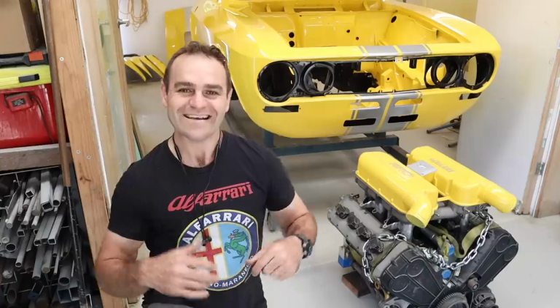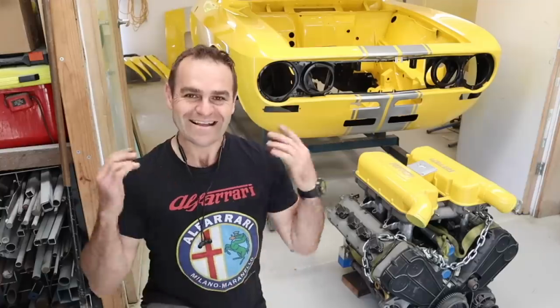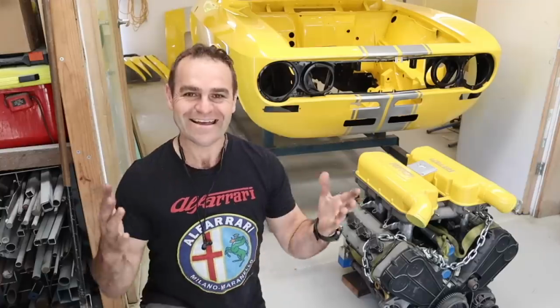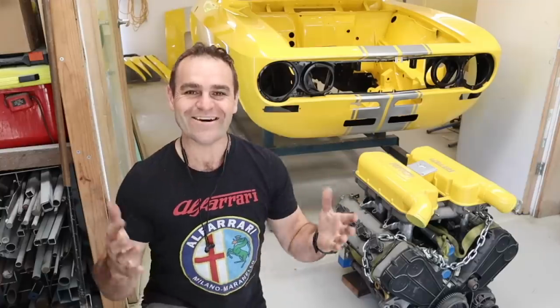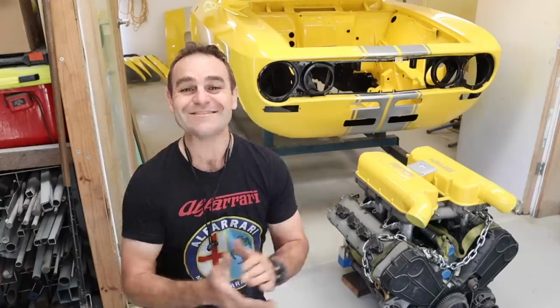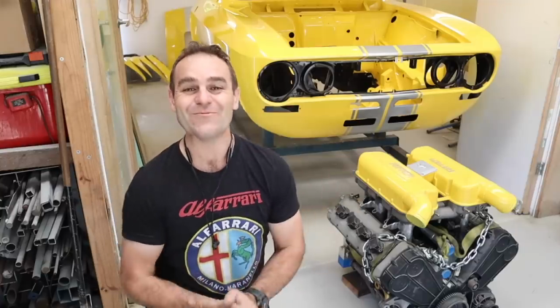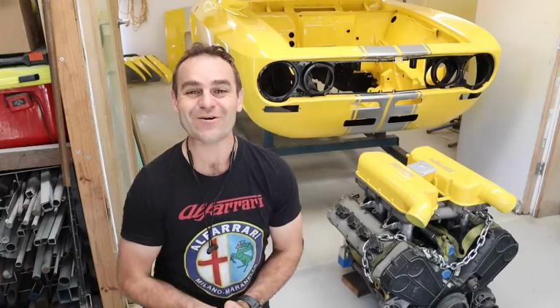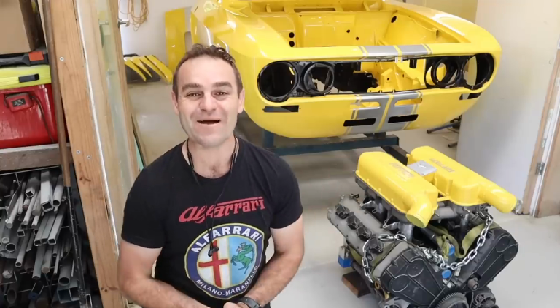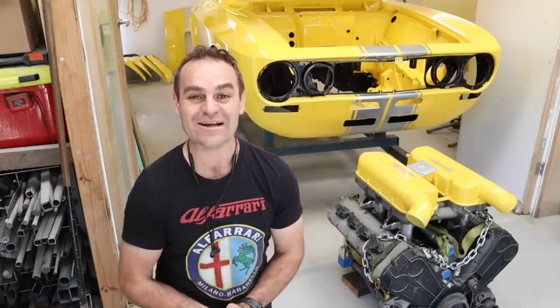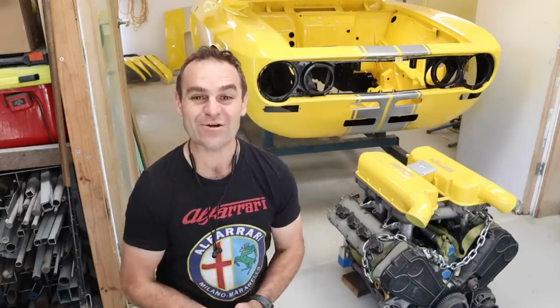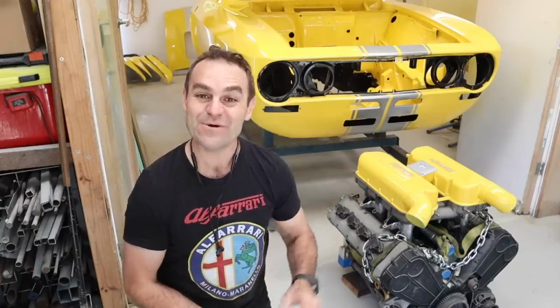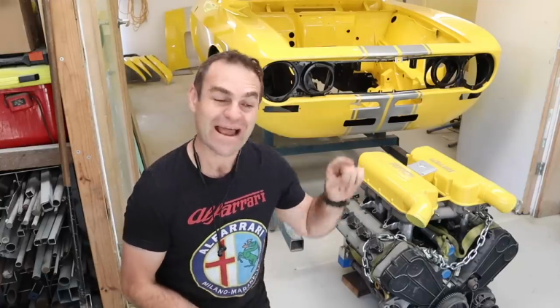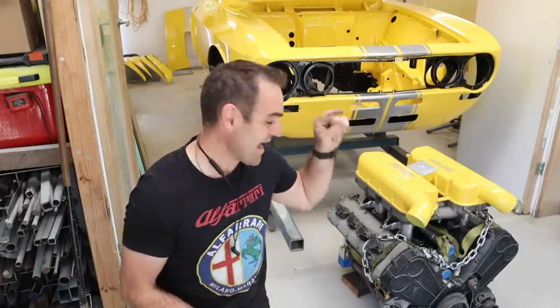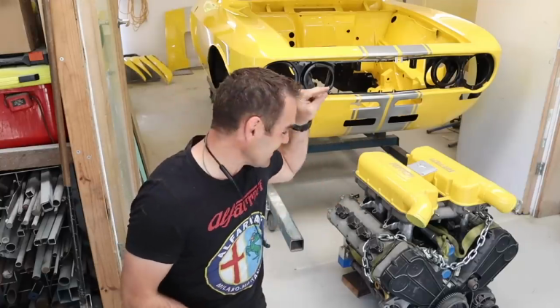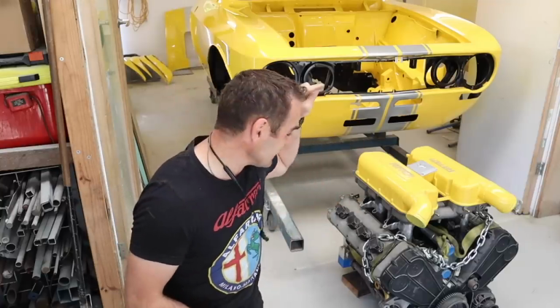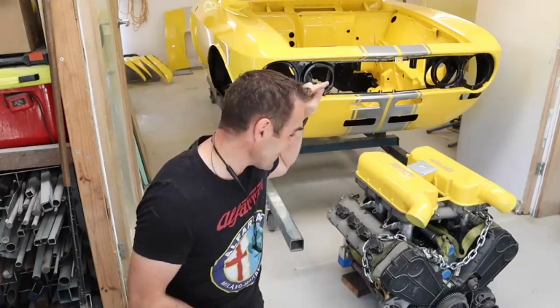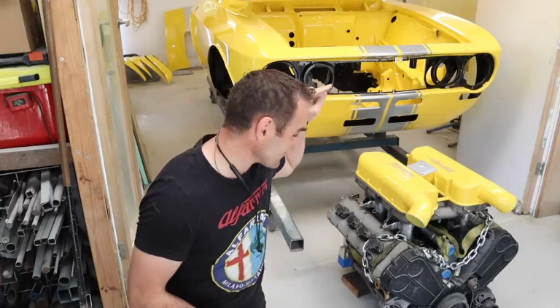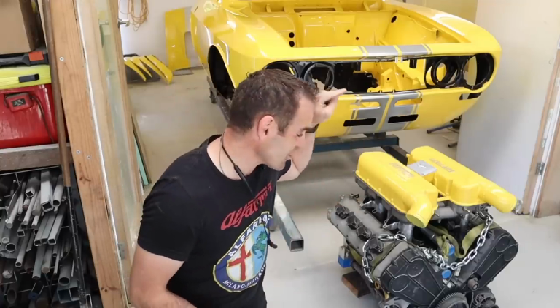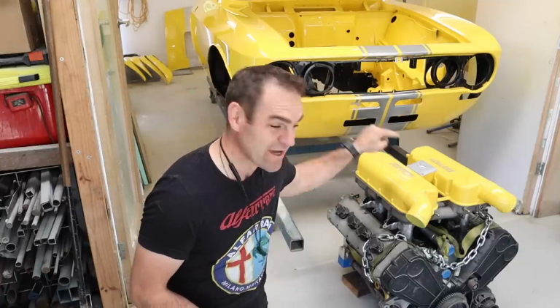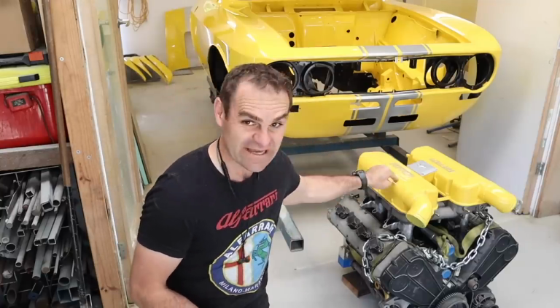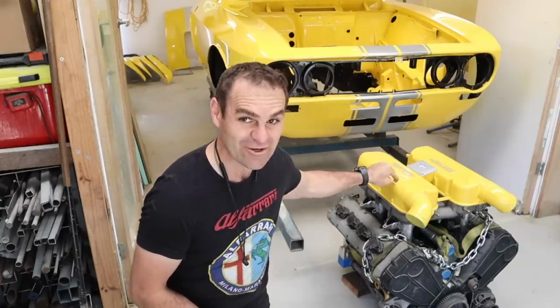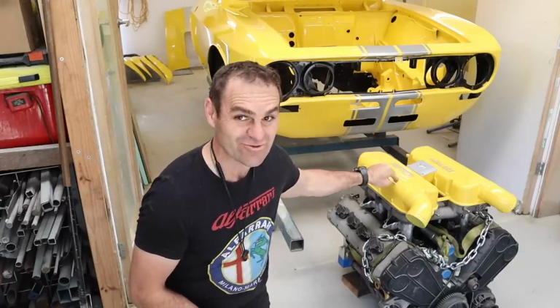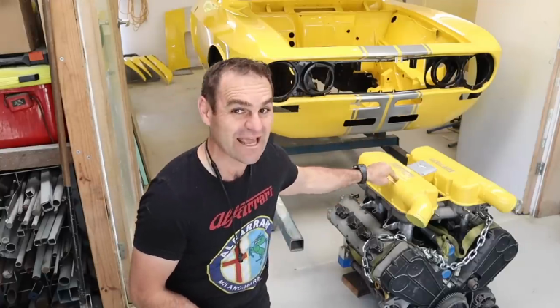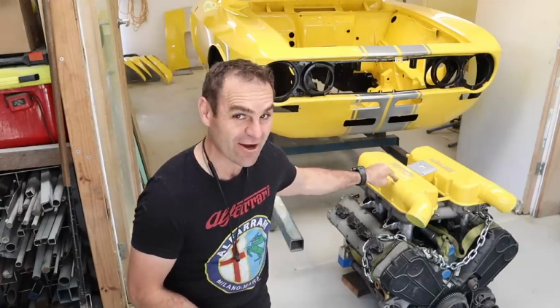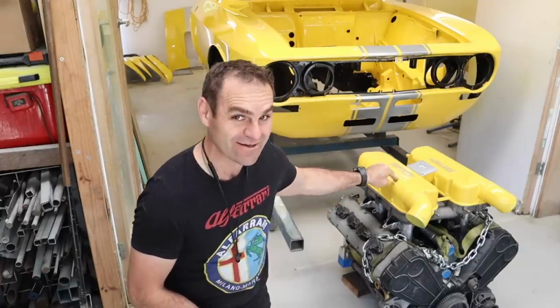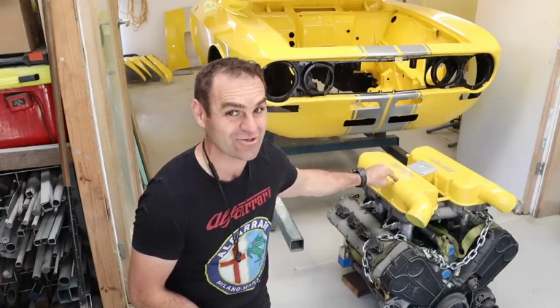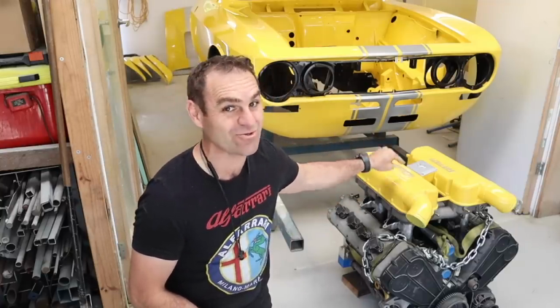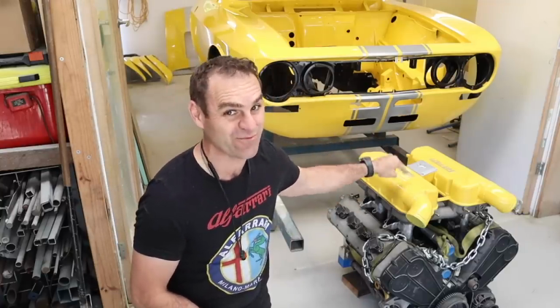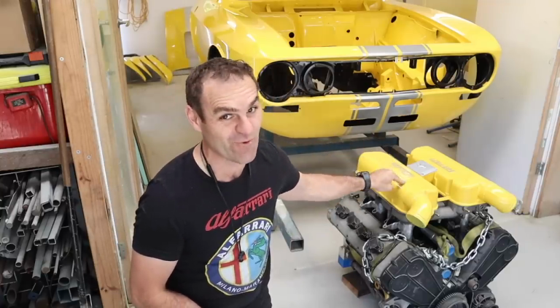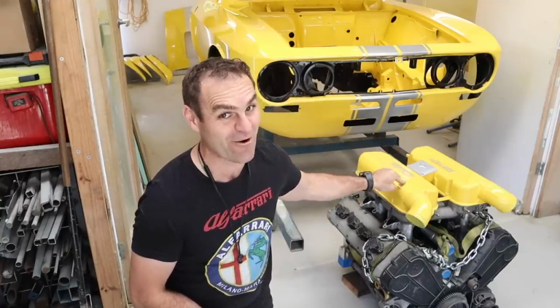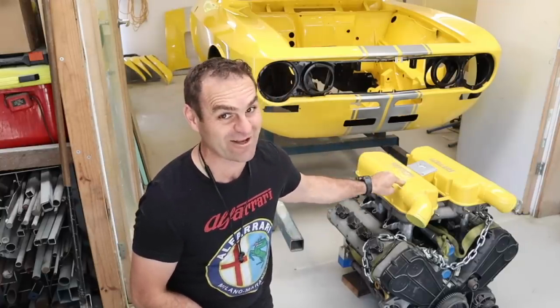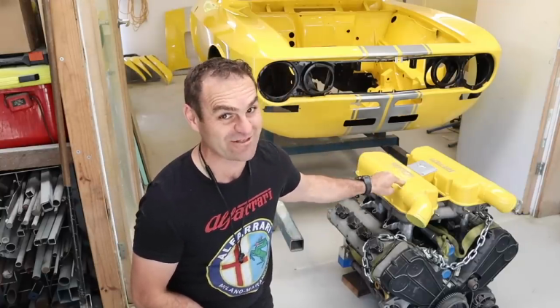Hey guys, welcome back to Home Built. In this episode we are going to tear into the Ferrari engine.